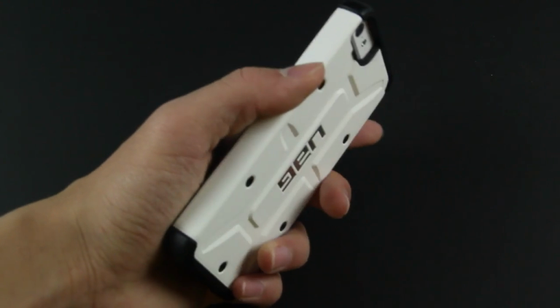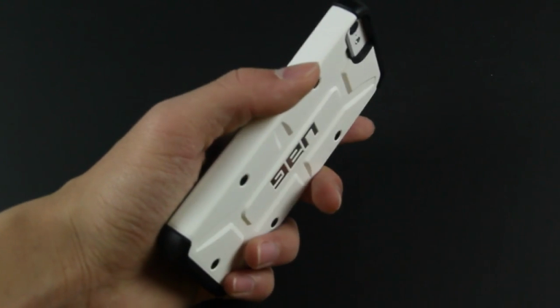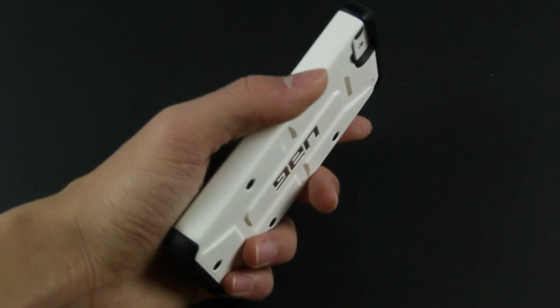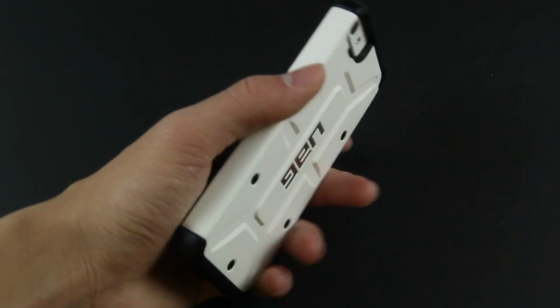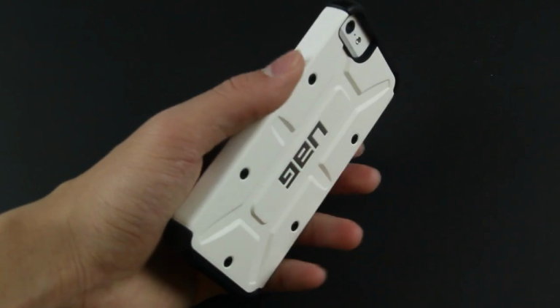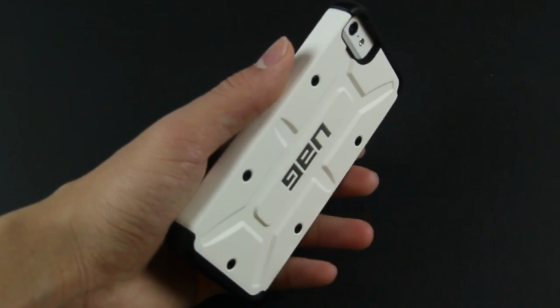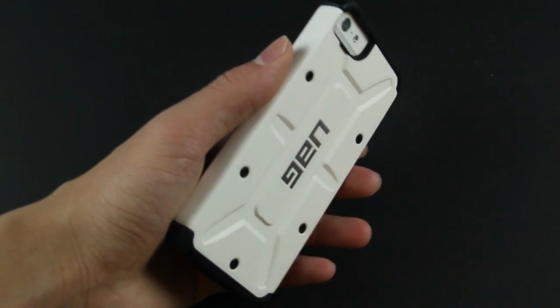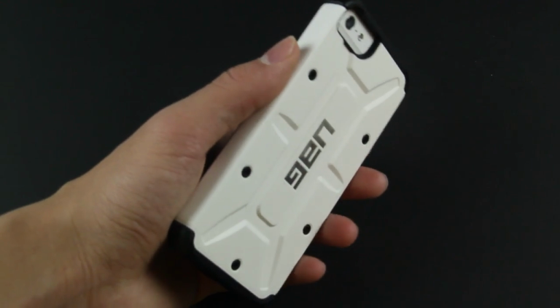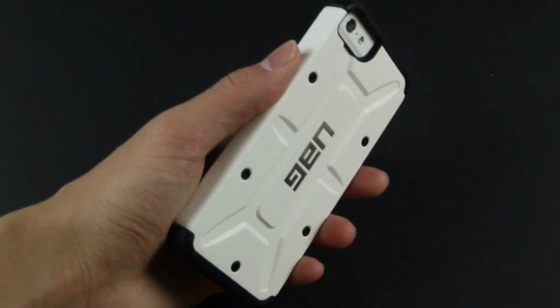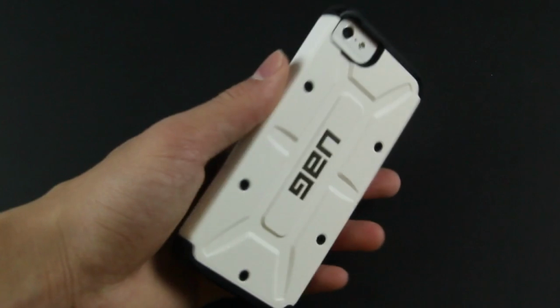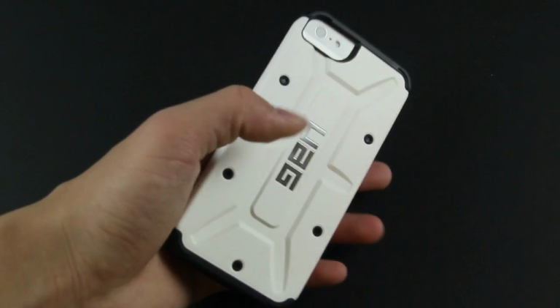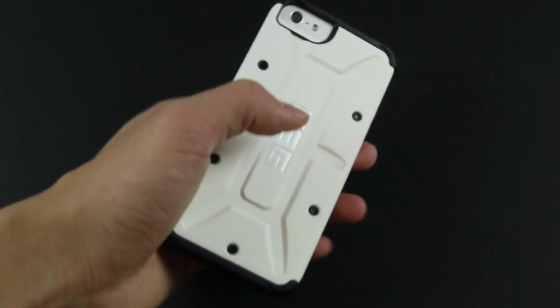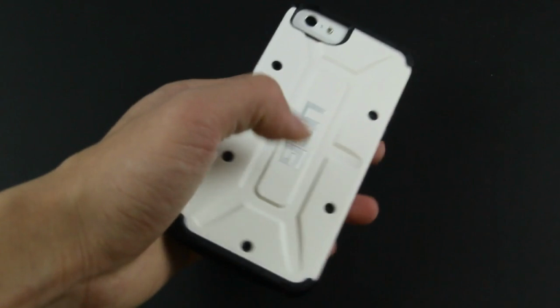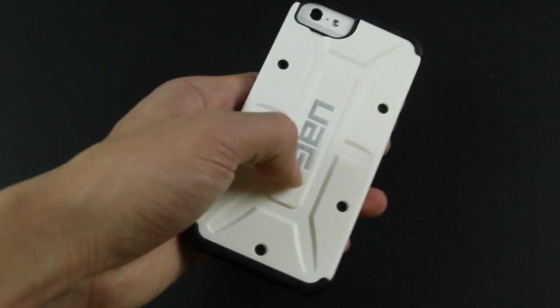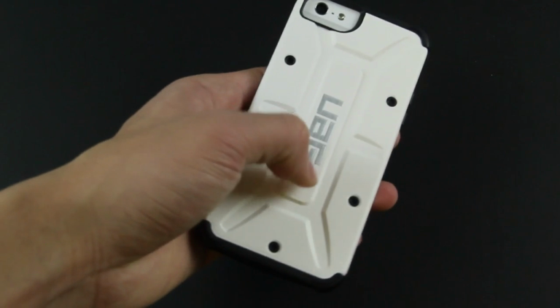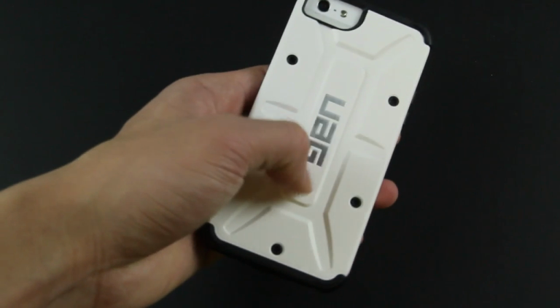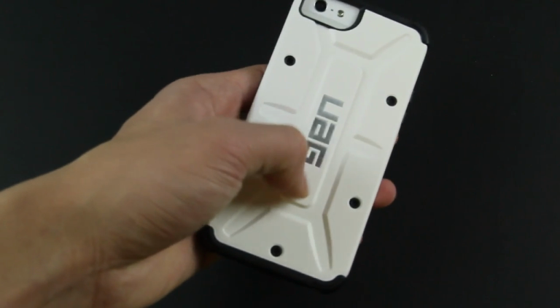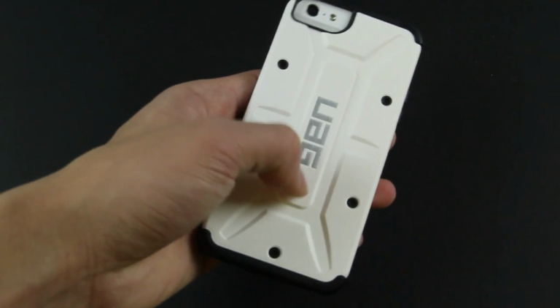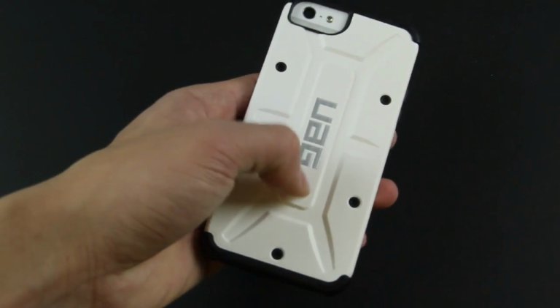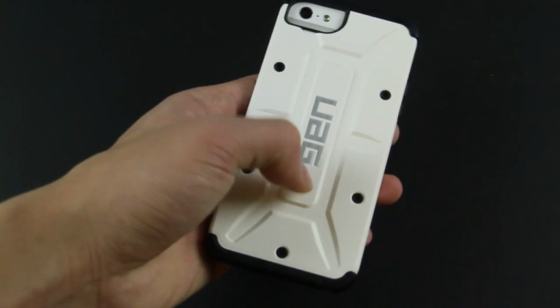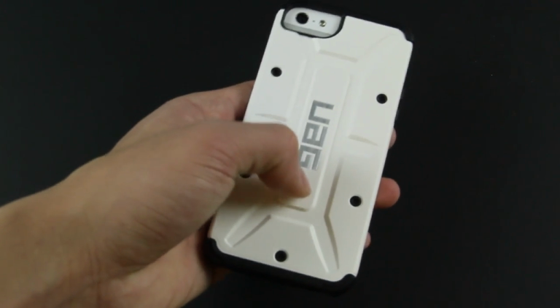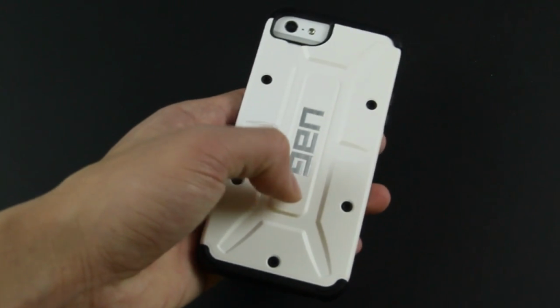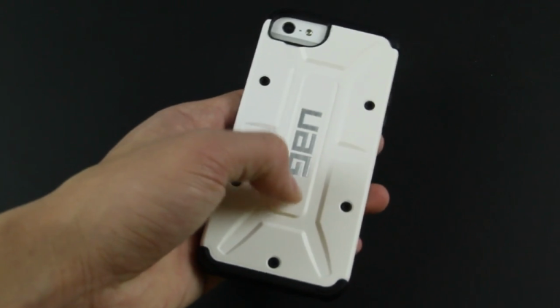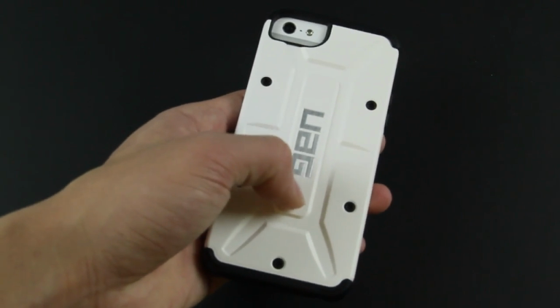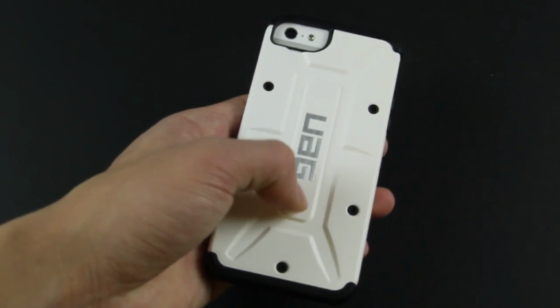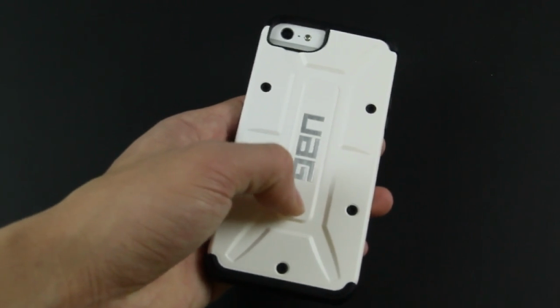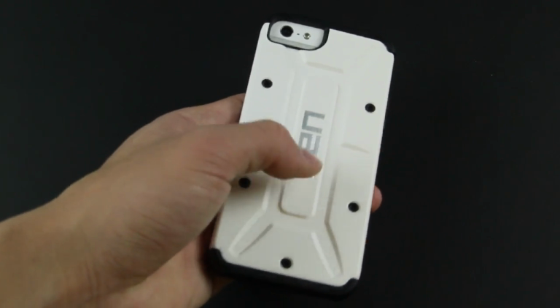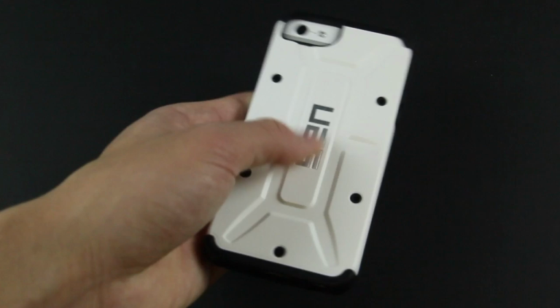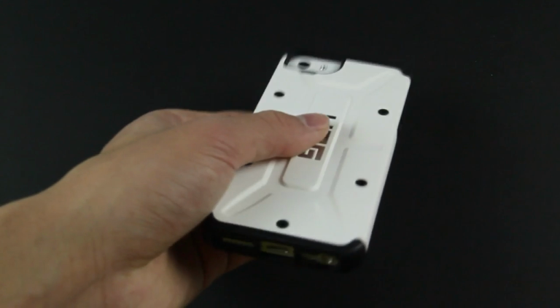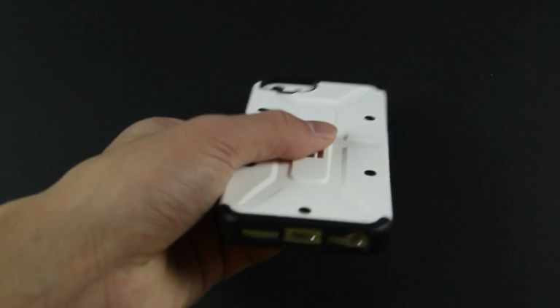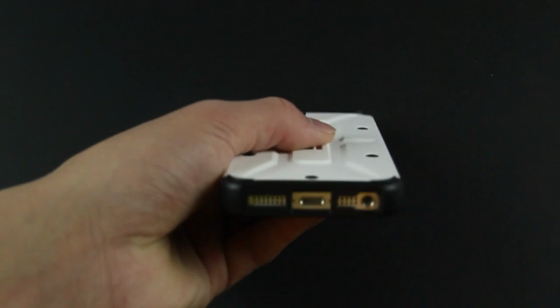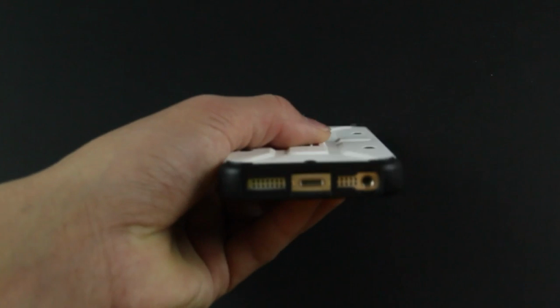This case gets my thumbs up. Be sure to check them out. A giveaway will be coming soon, but for now I'll see you in my next video.